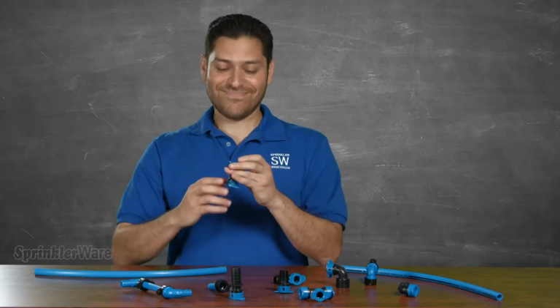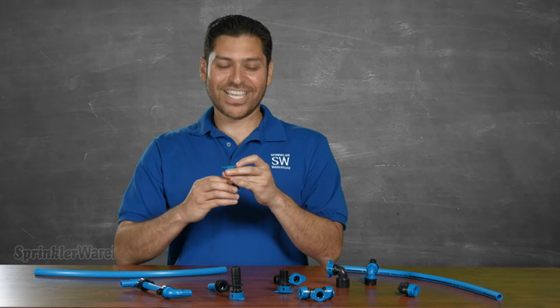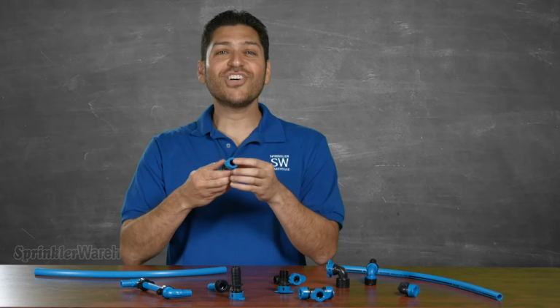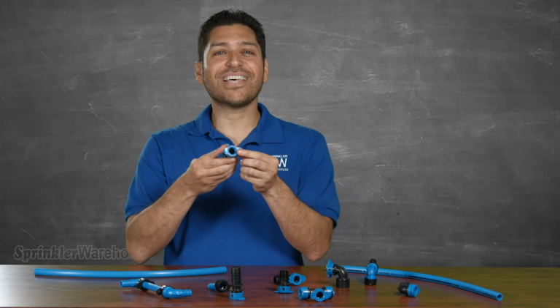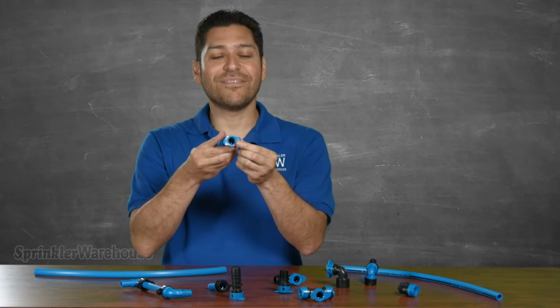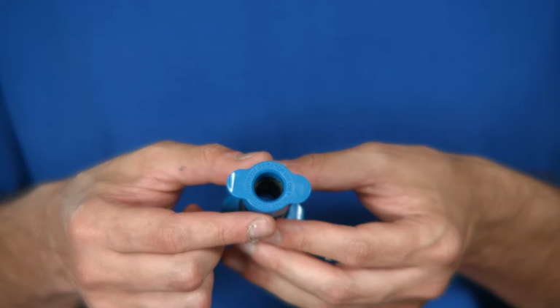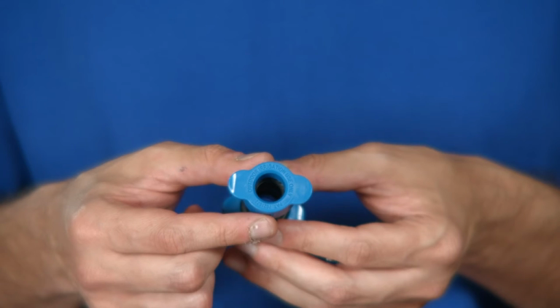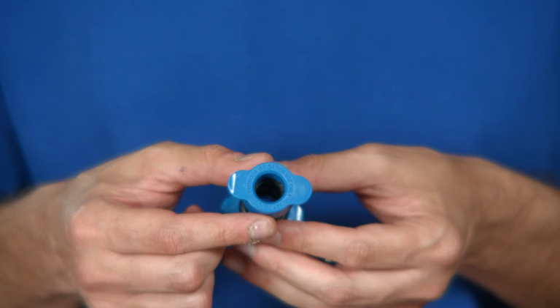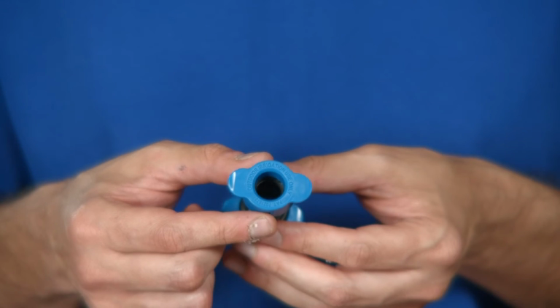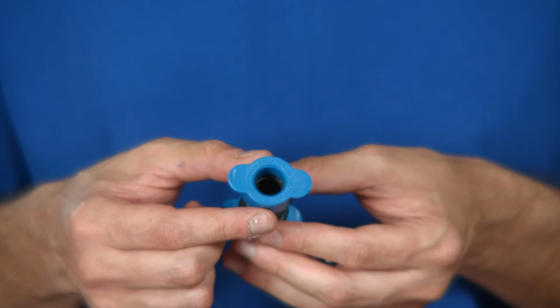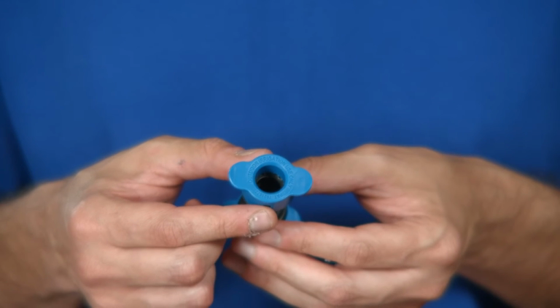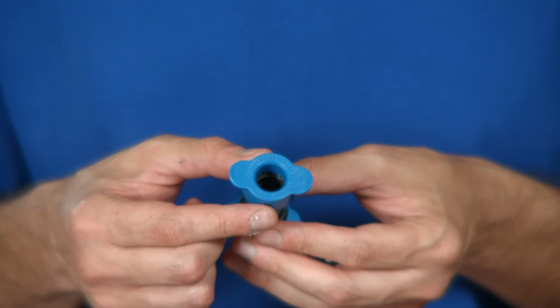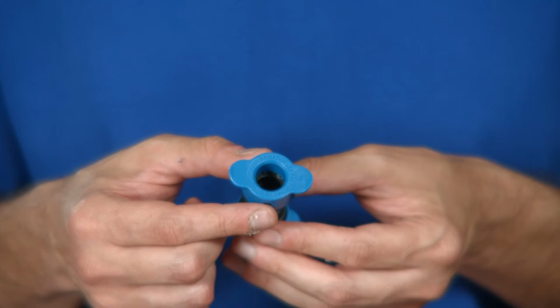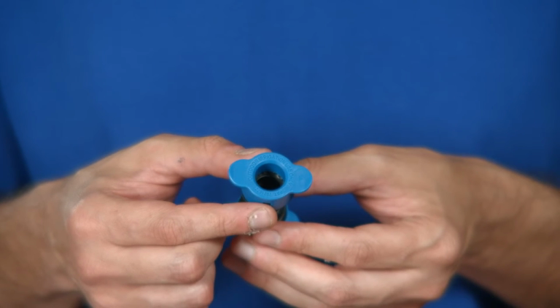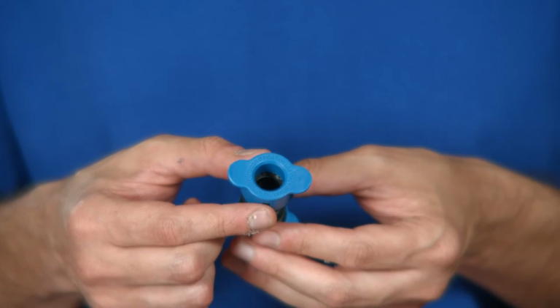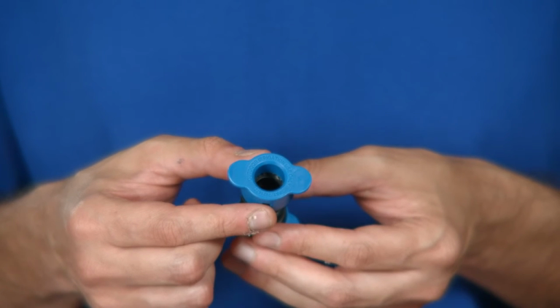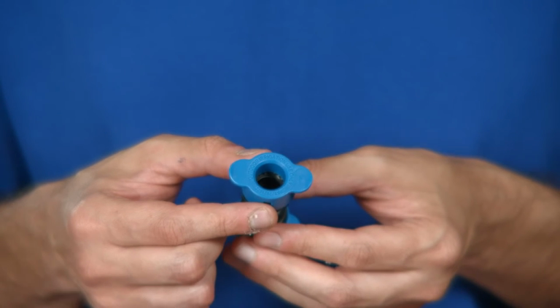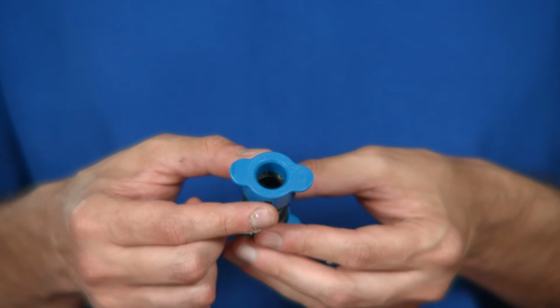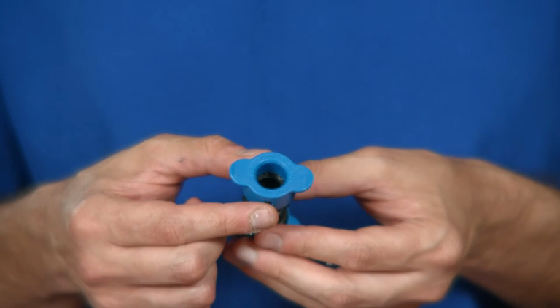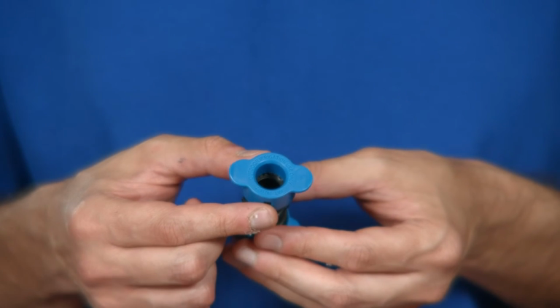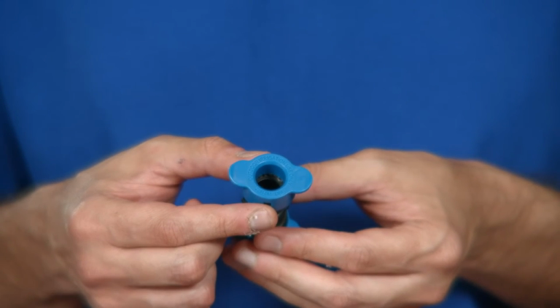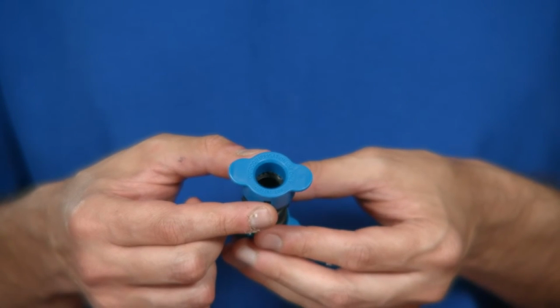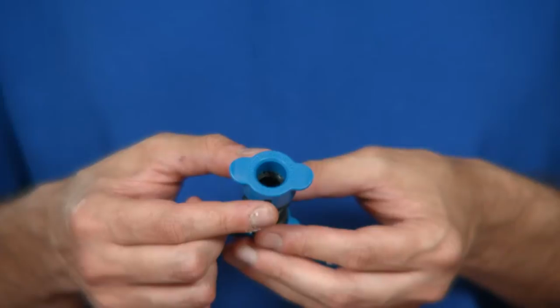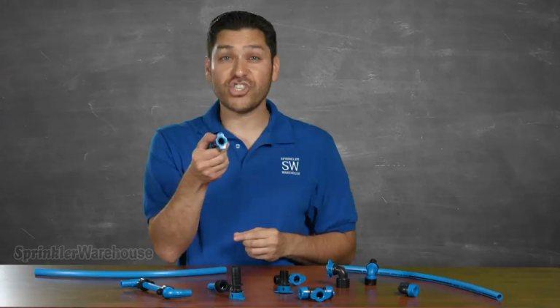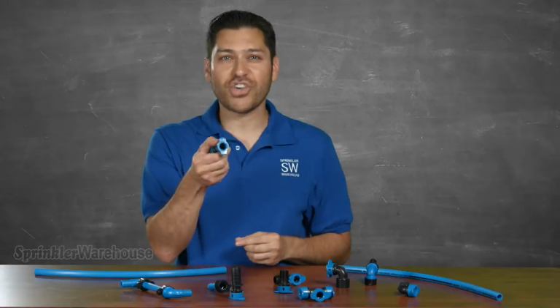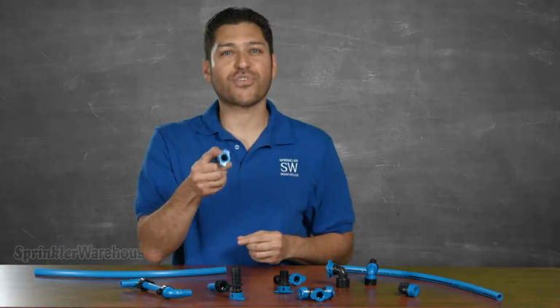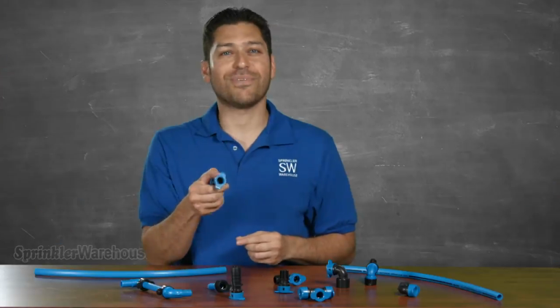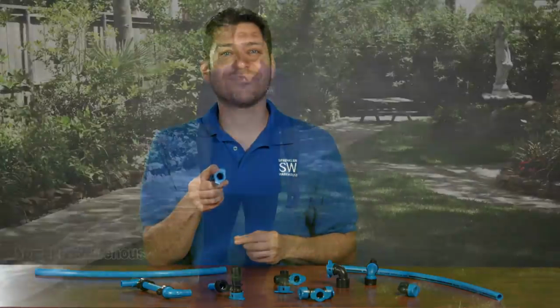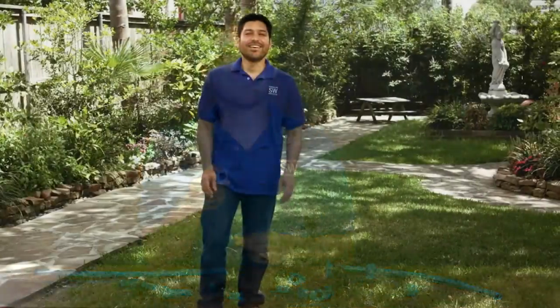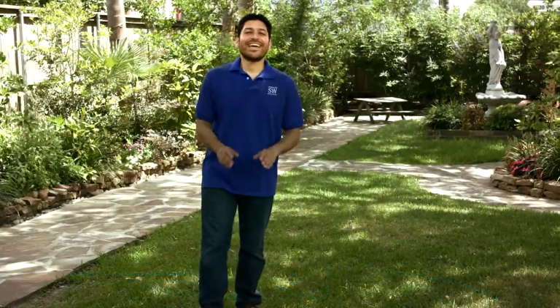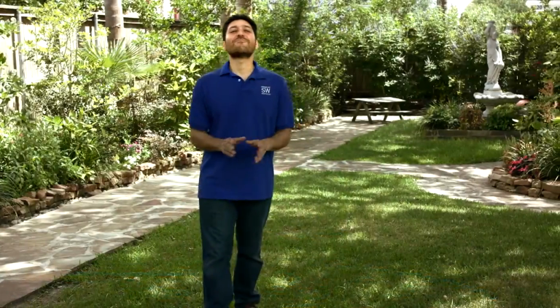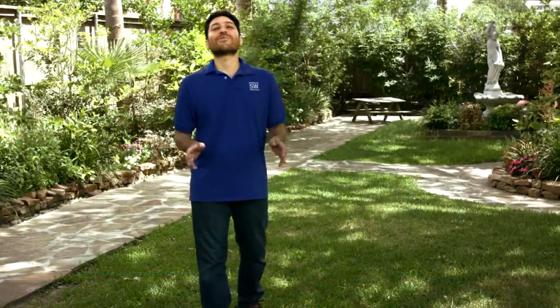Take a look inside. These stainless steel teeth grab onto the pipe, providing a strong, secure grip.